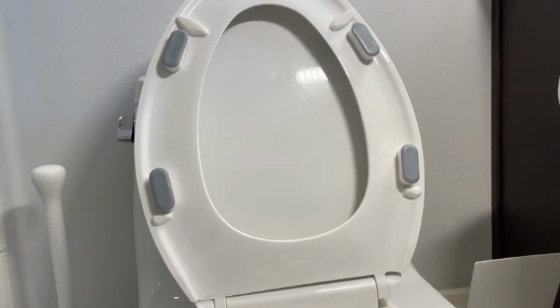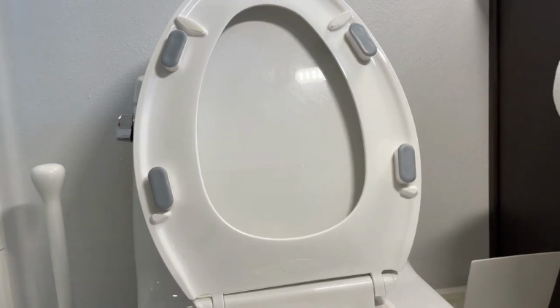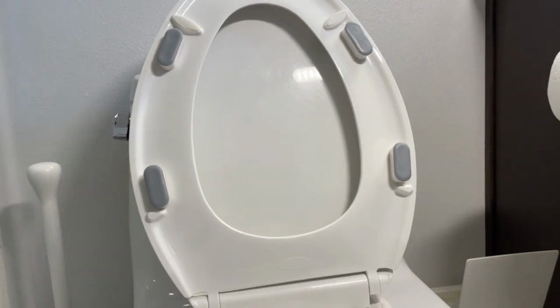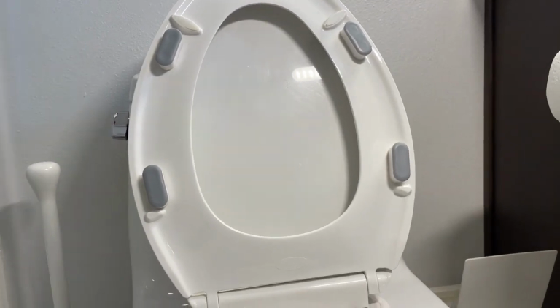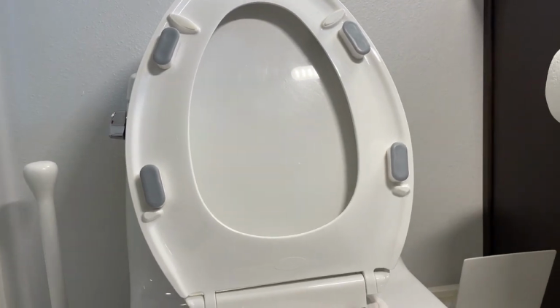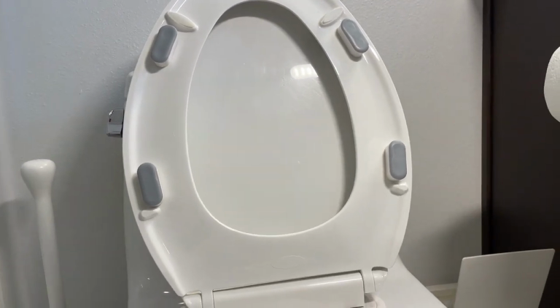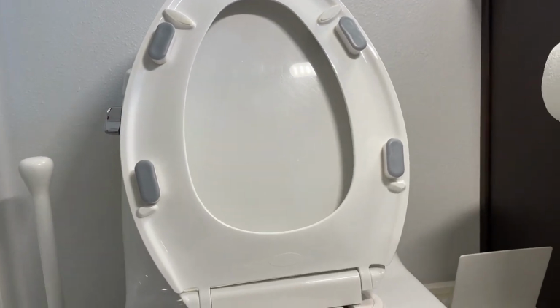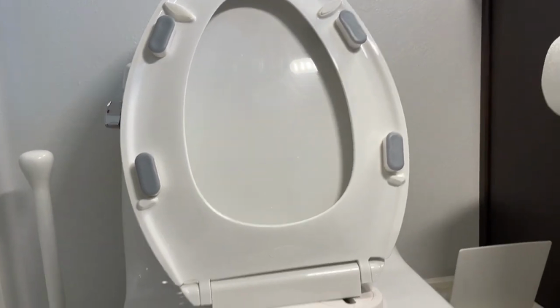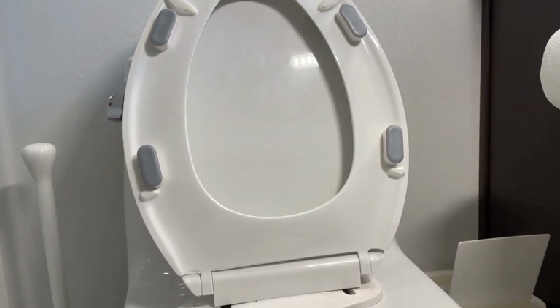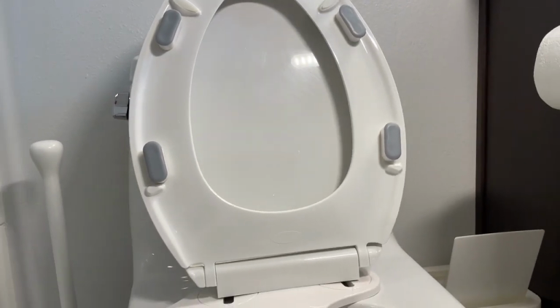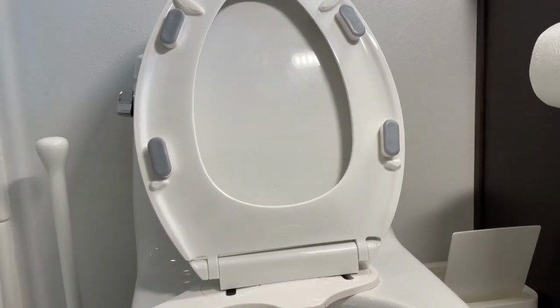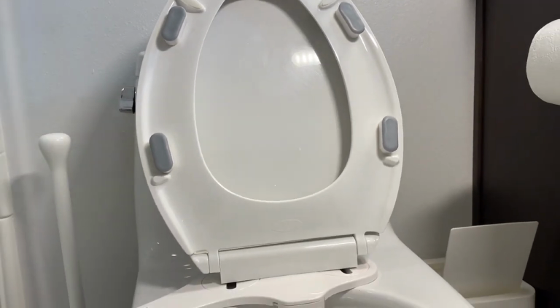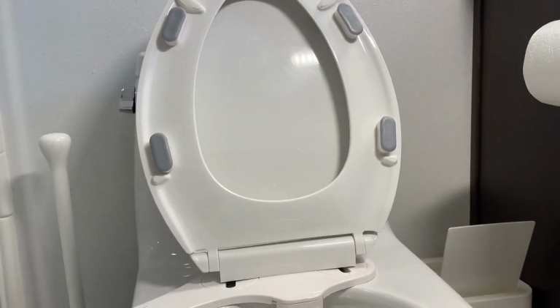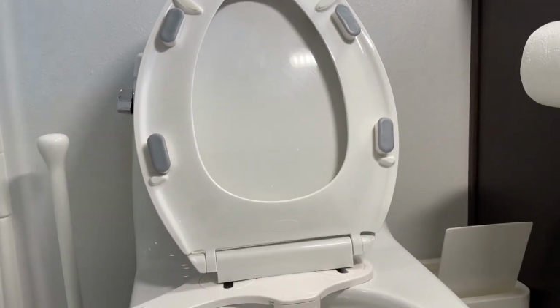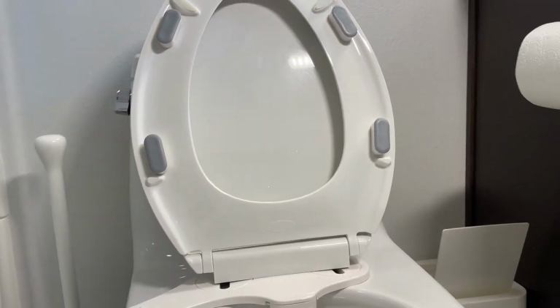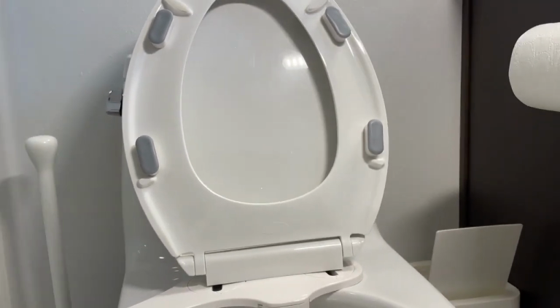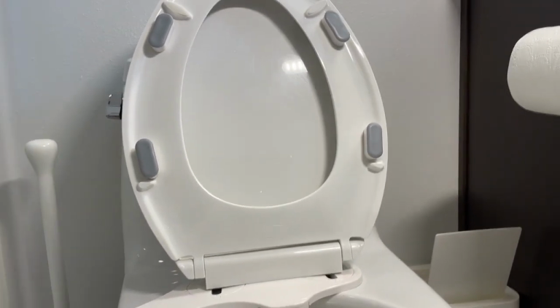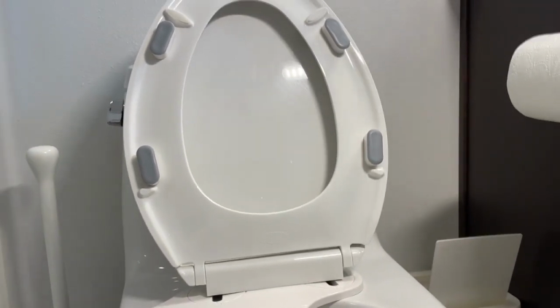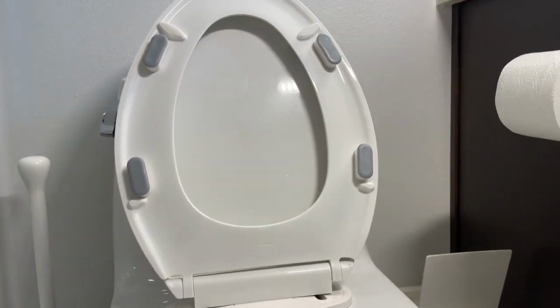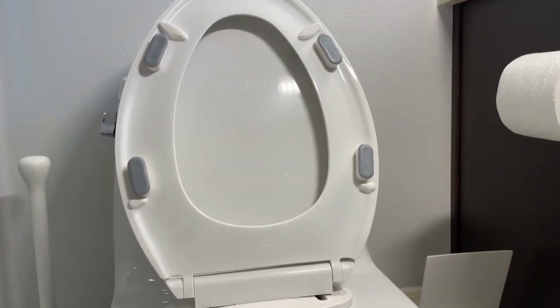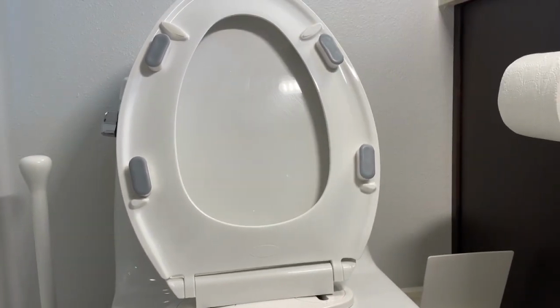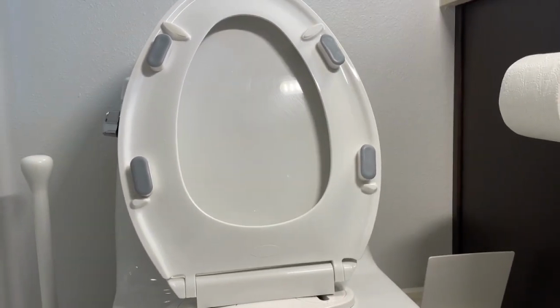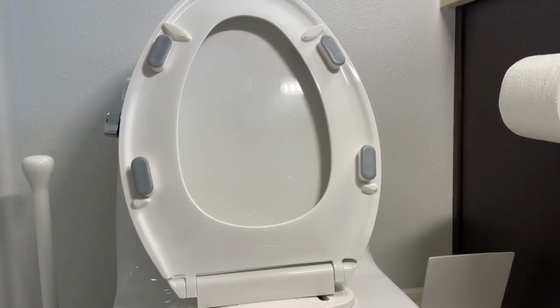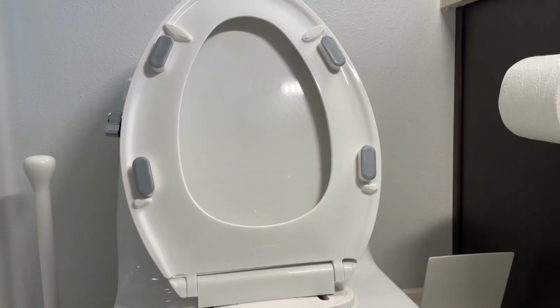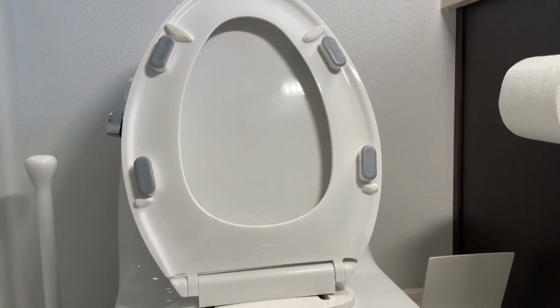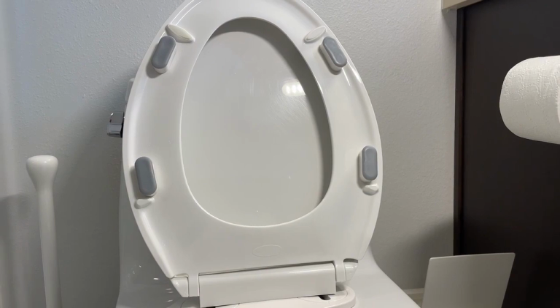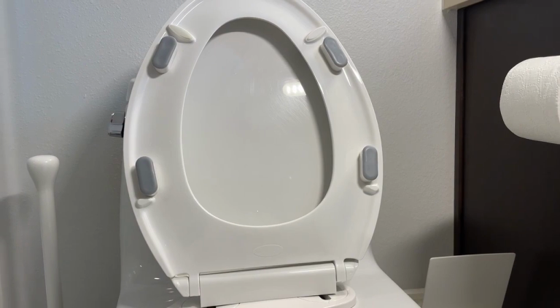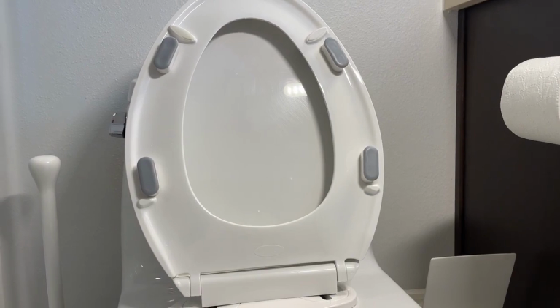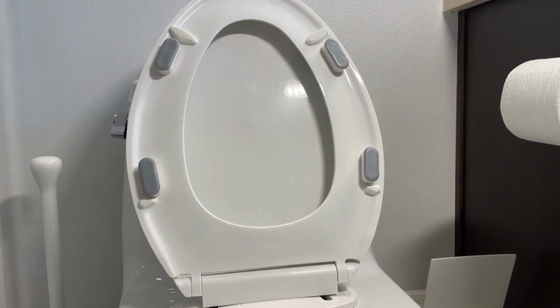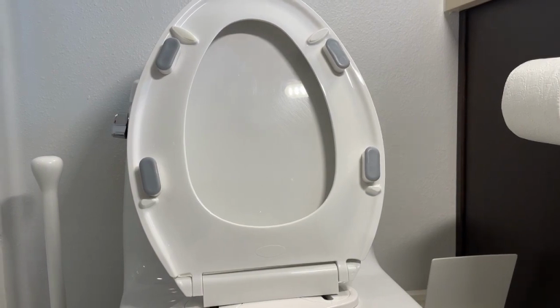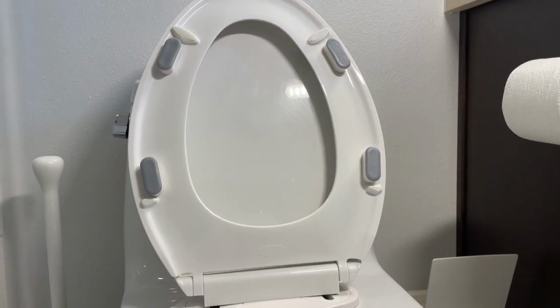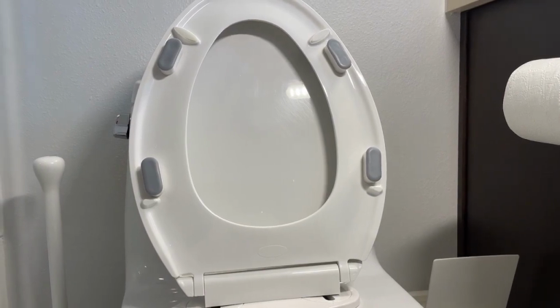So these look great. If you have a bidet attachment, these are something you want to buy to make sure you don't break your toilet seat.